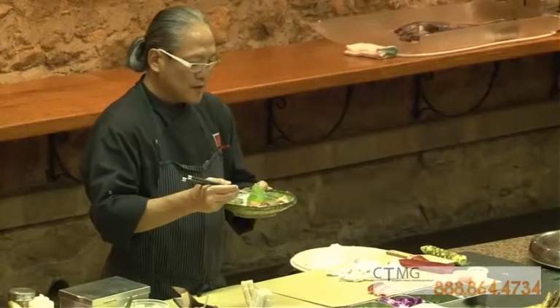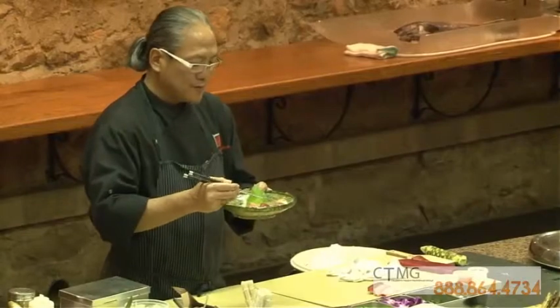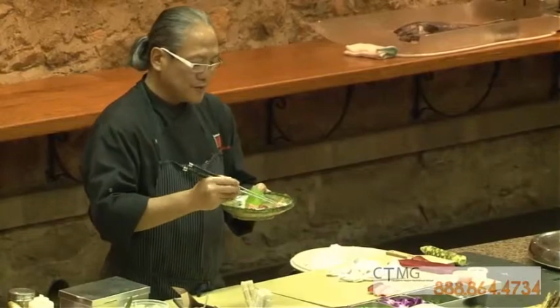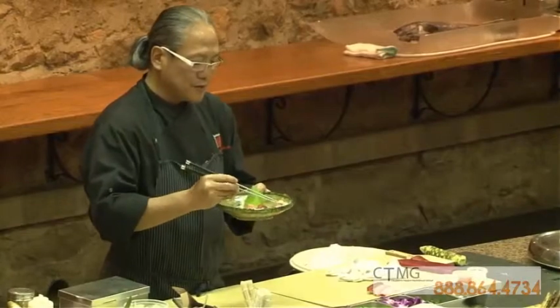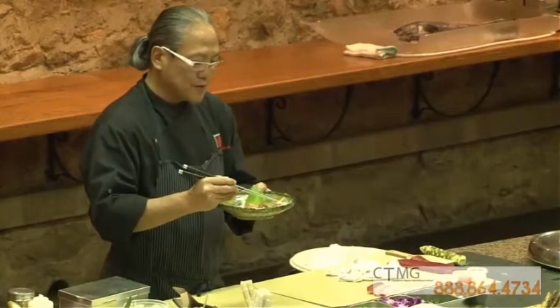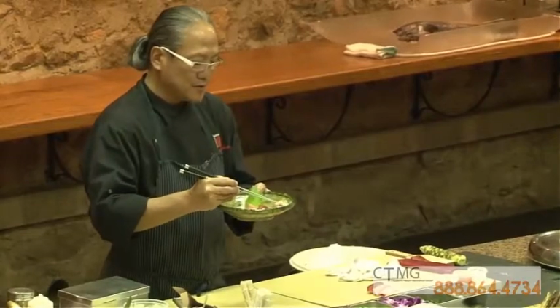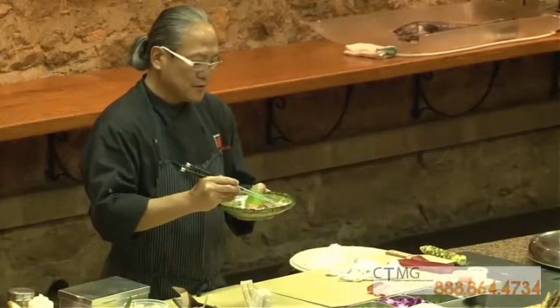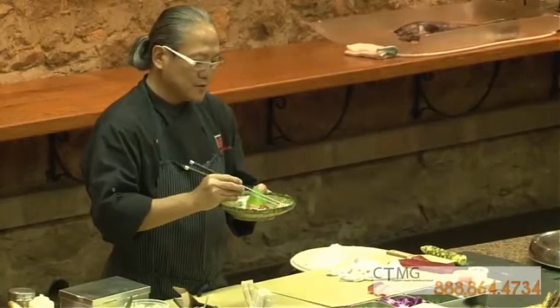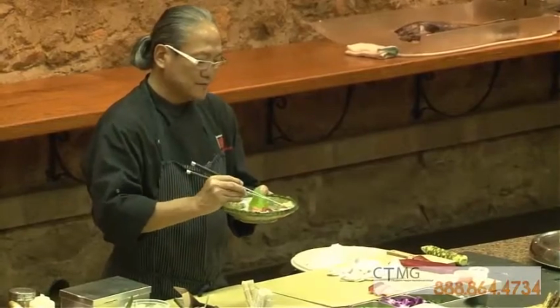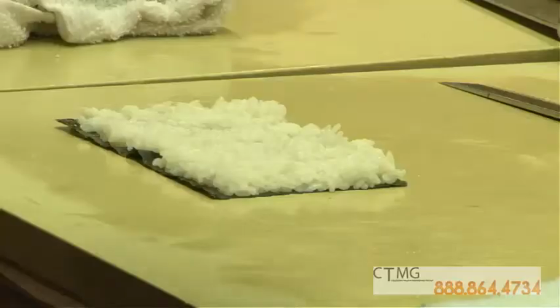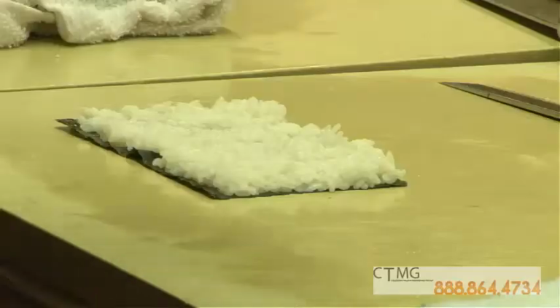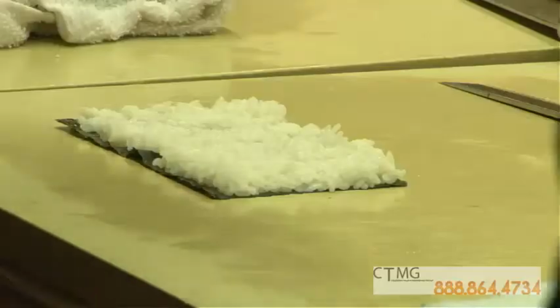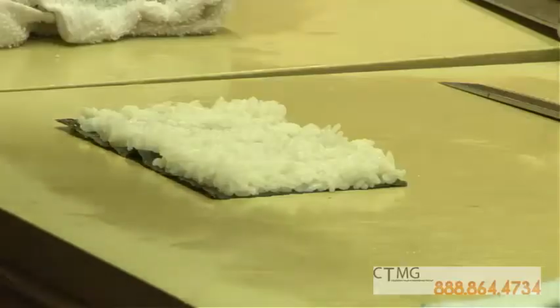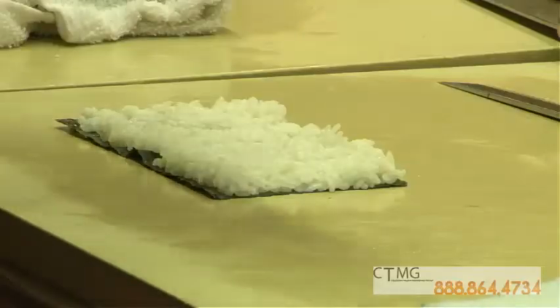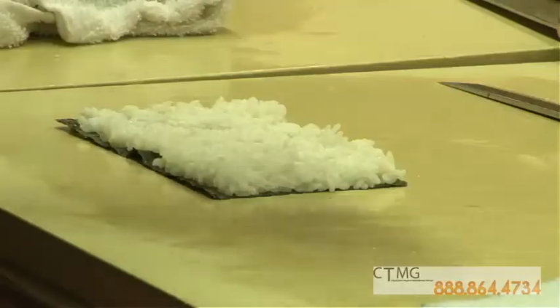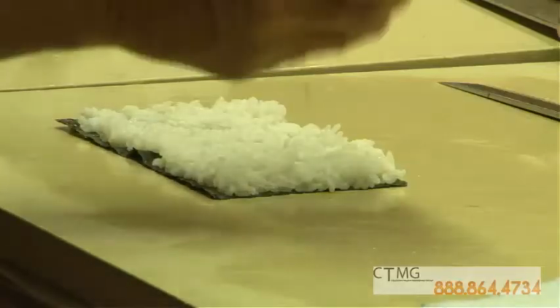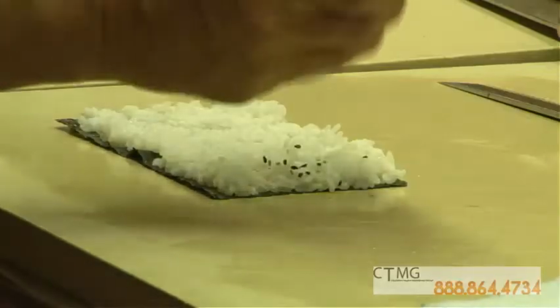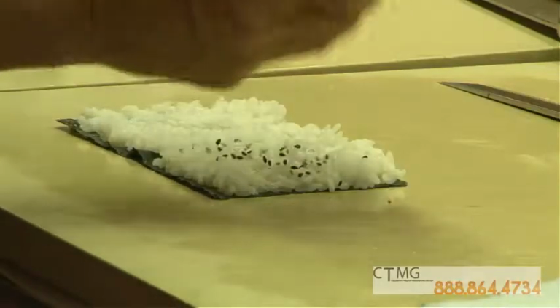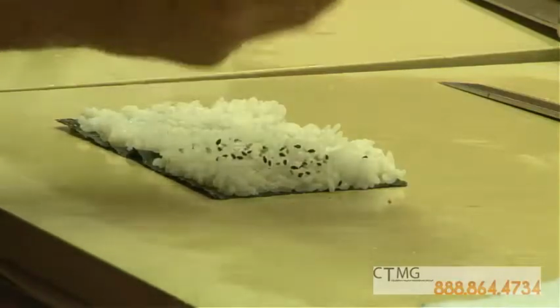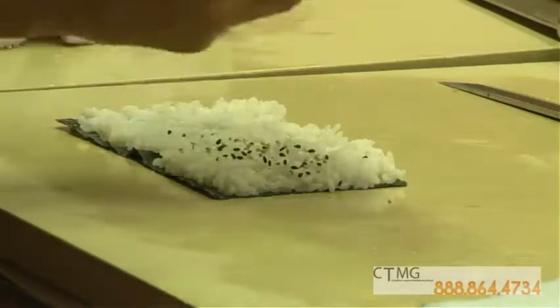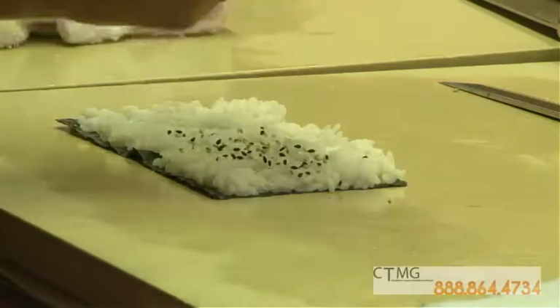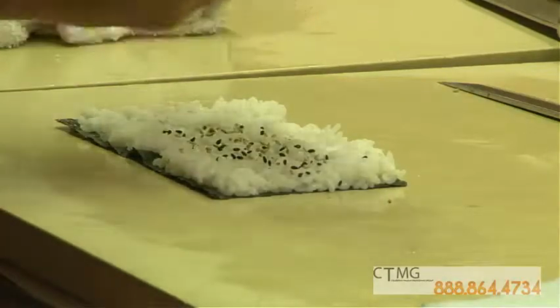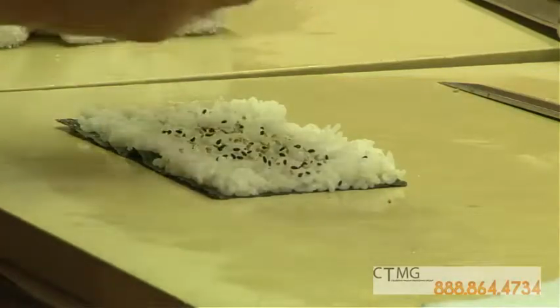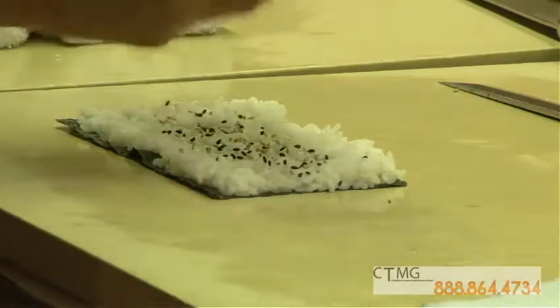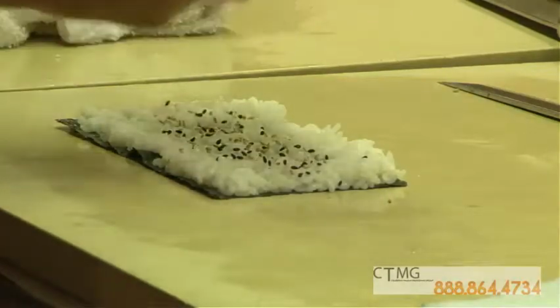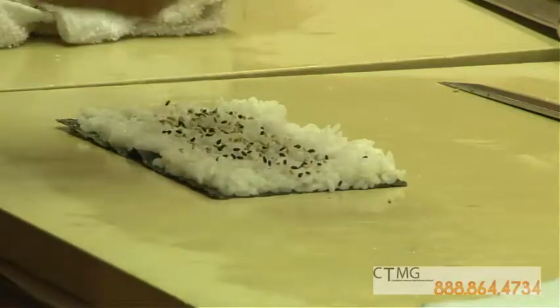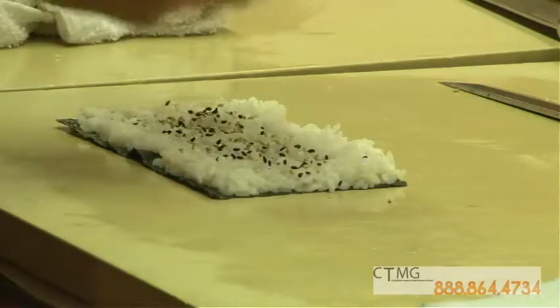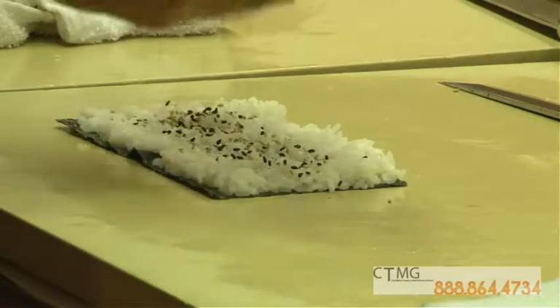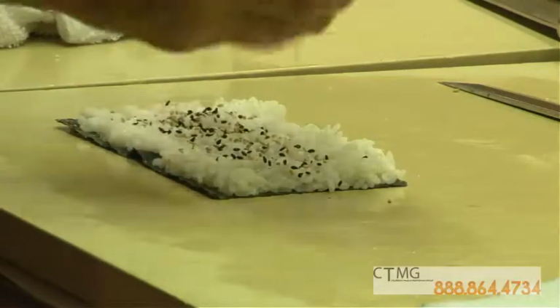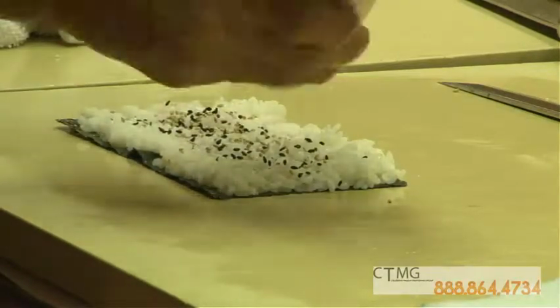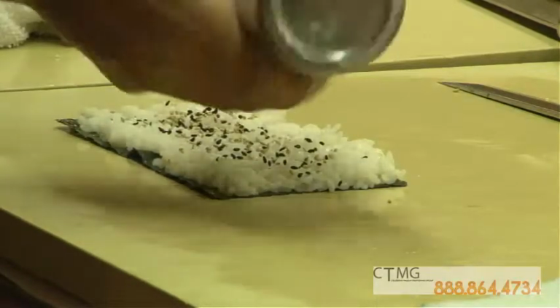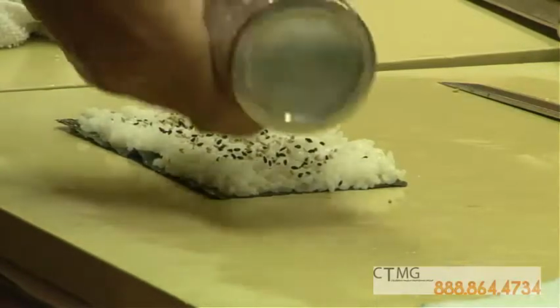Pick up the fish like this. Sesame seed. I use the black and white.